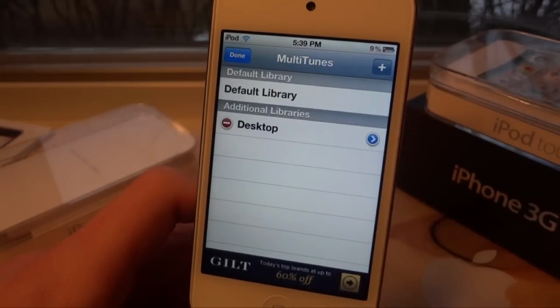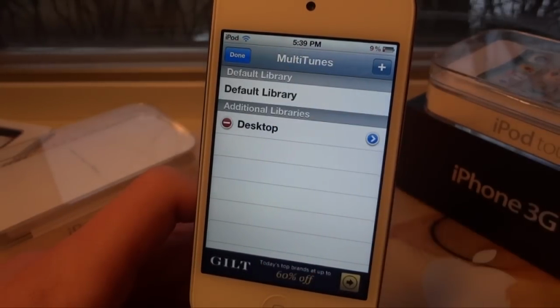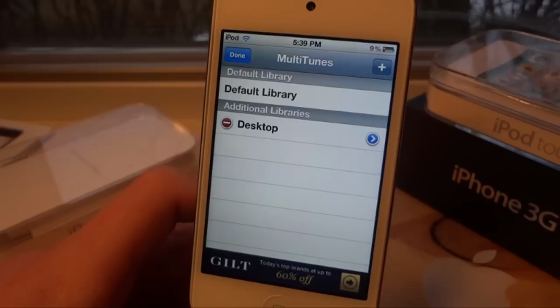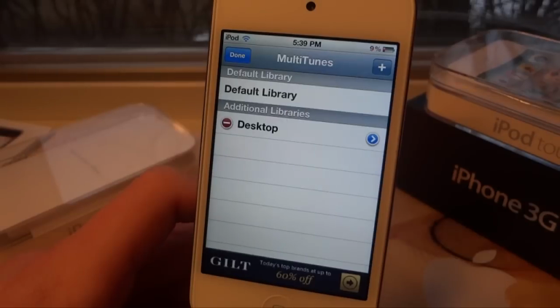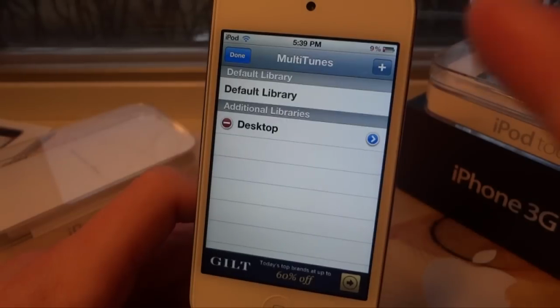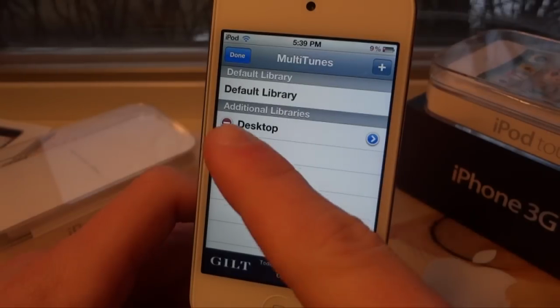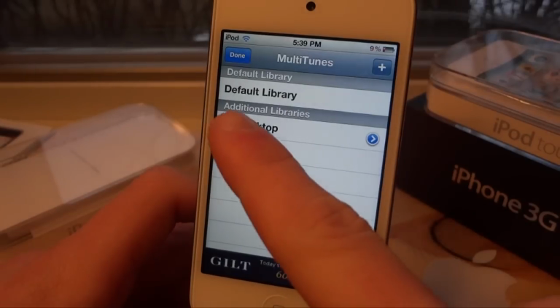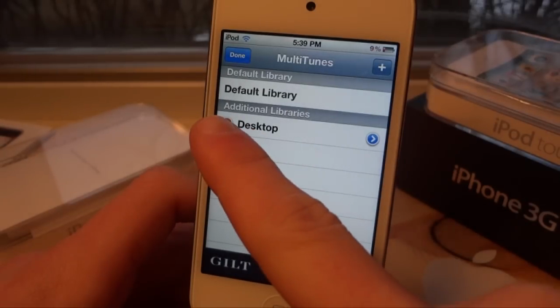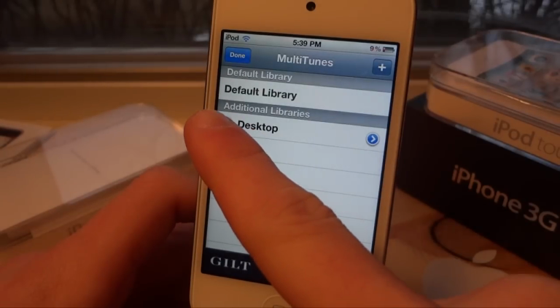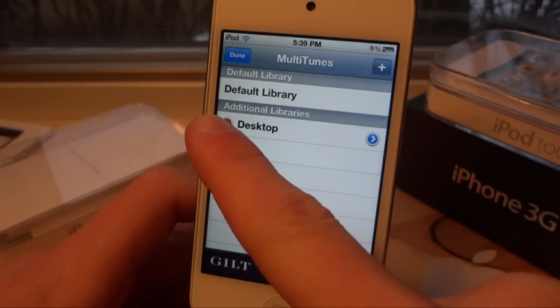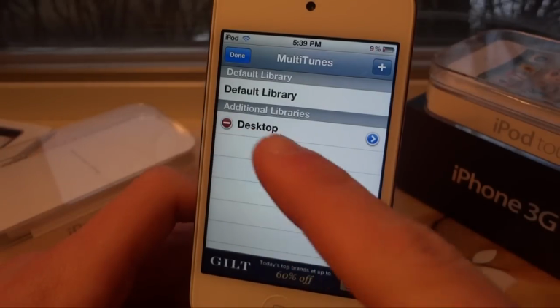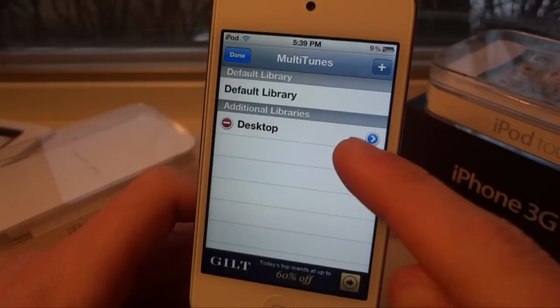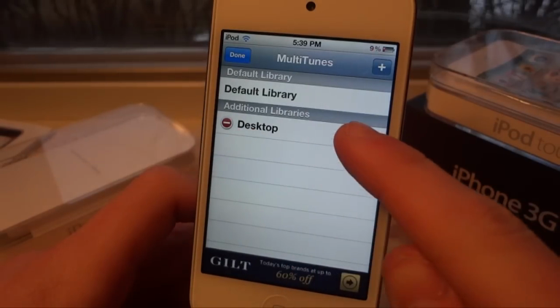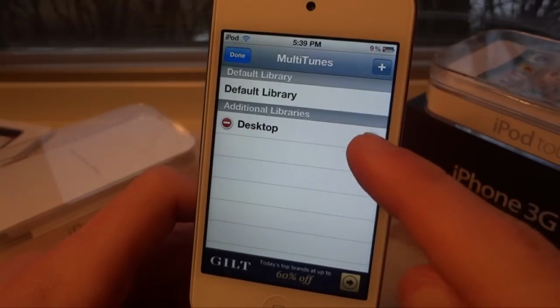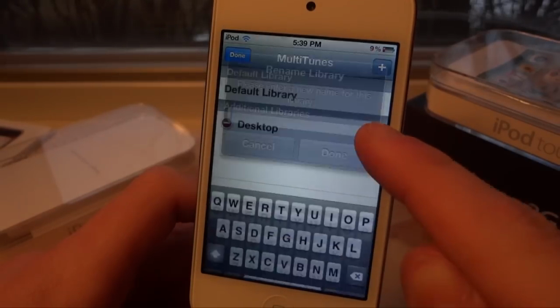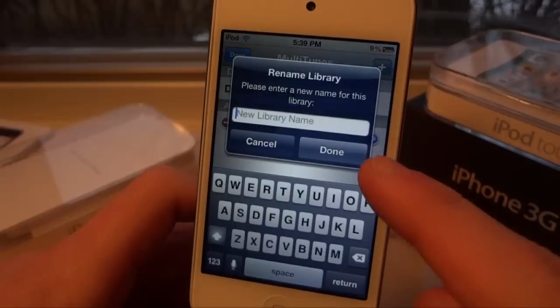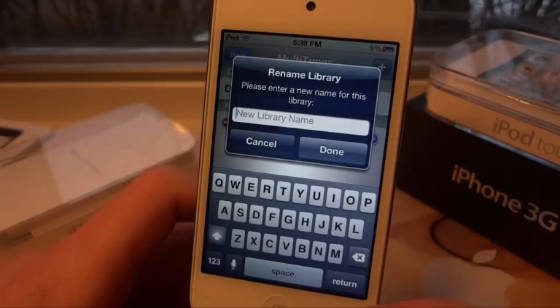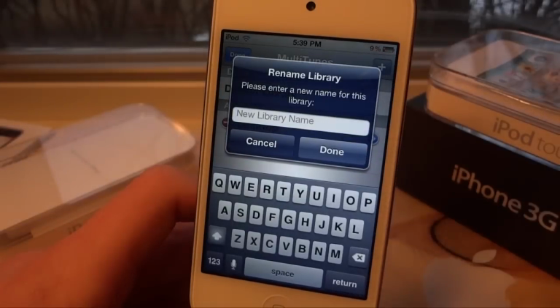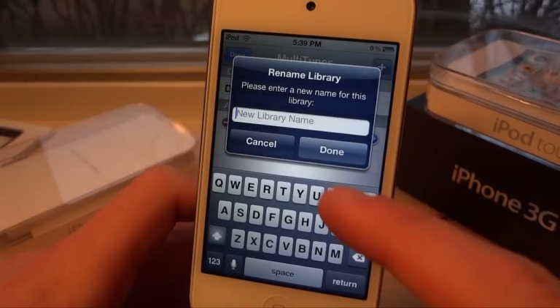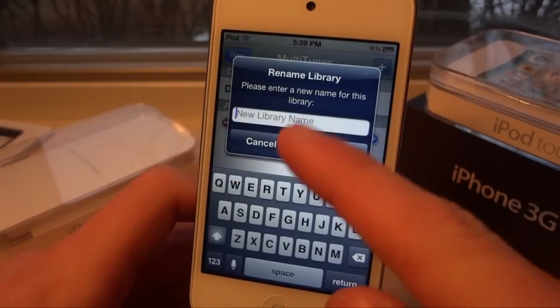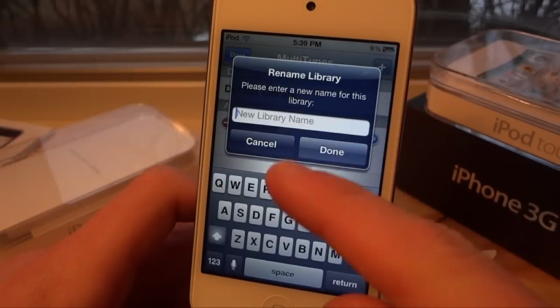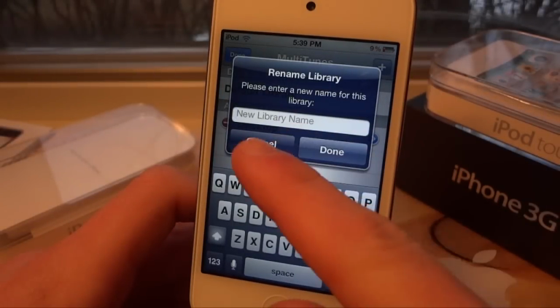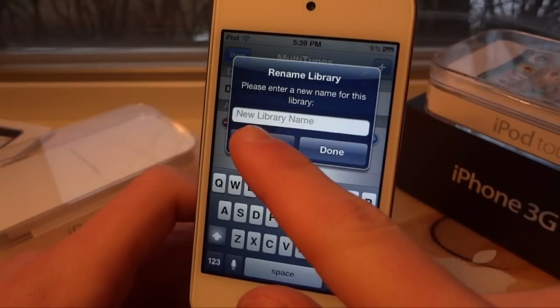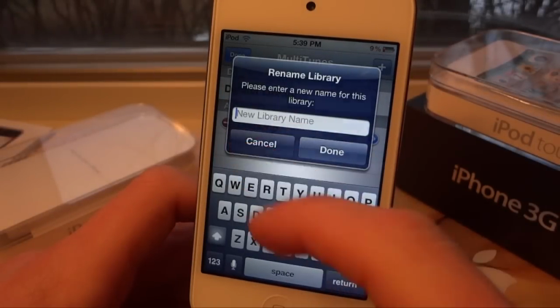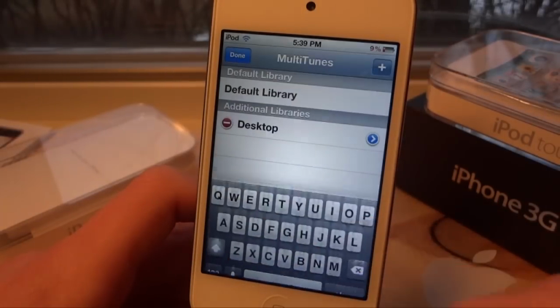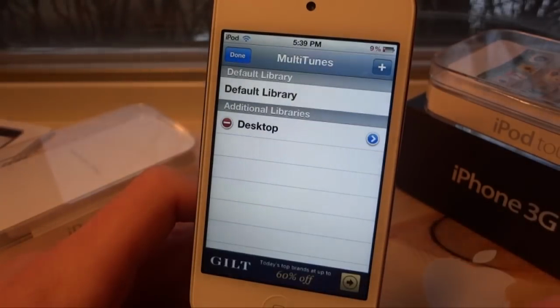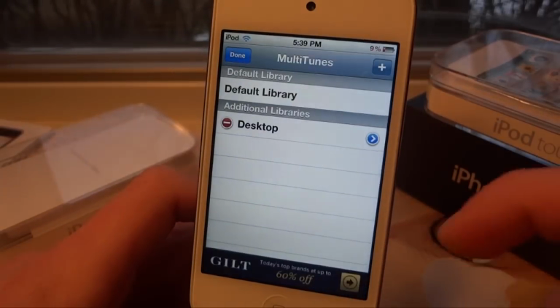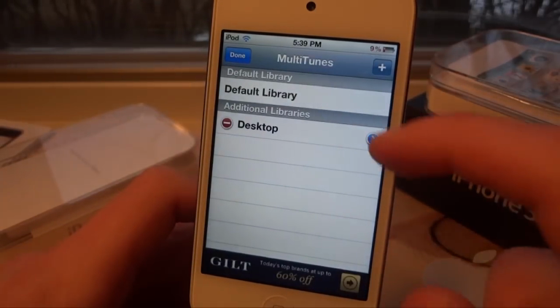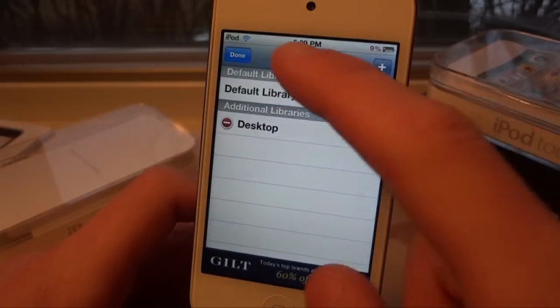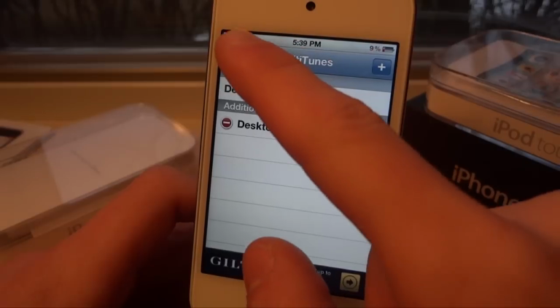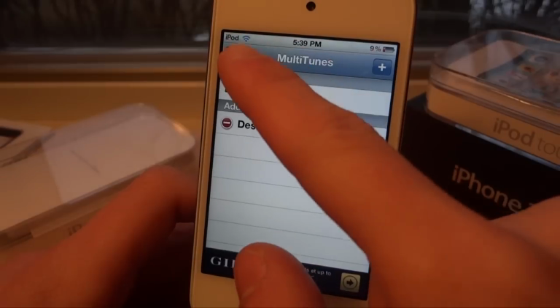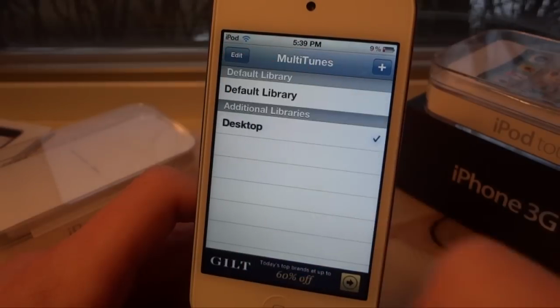This is basically a workaround because you're tricking your iPod into thinking the library is empty. So if you would like to delete a library, click the Edit button at the top left-hand corner and you can actually delete the library or rename it. And that's about all — it's just that easy.